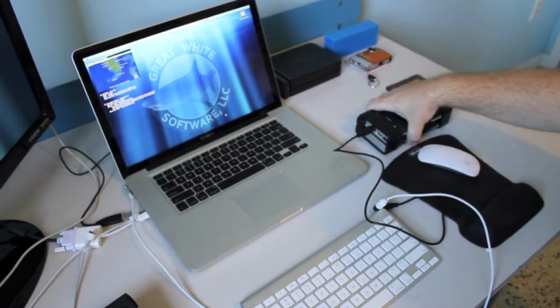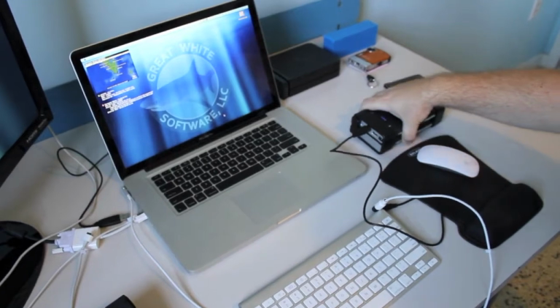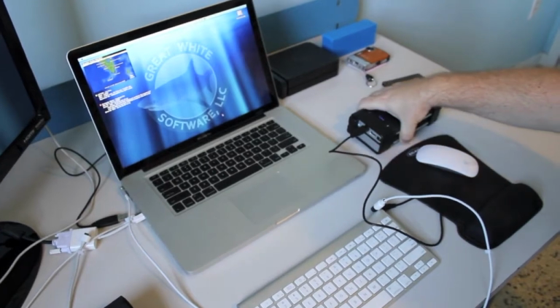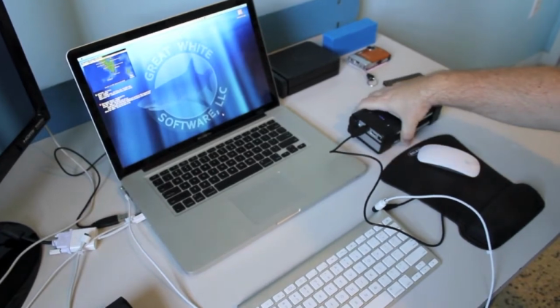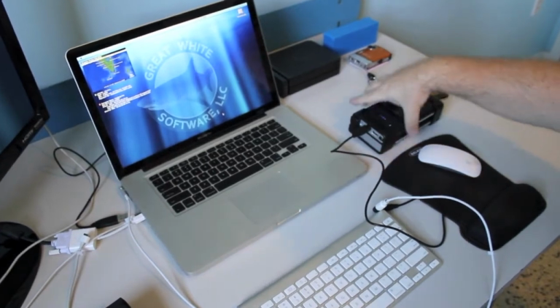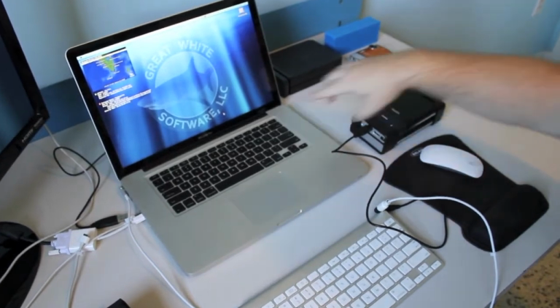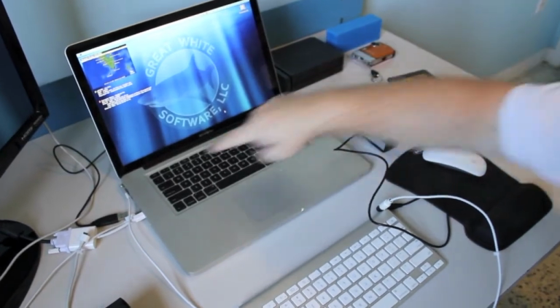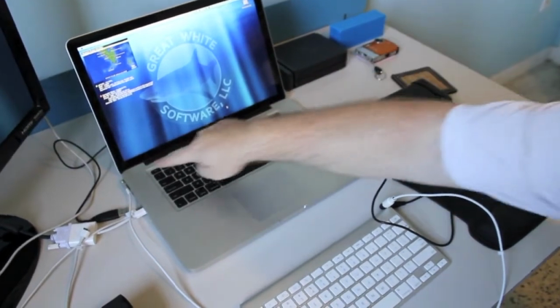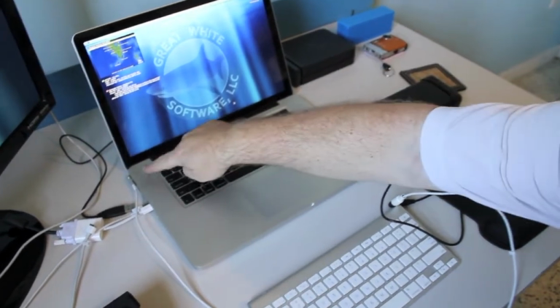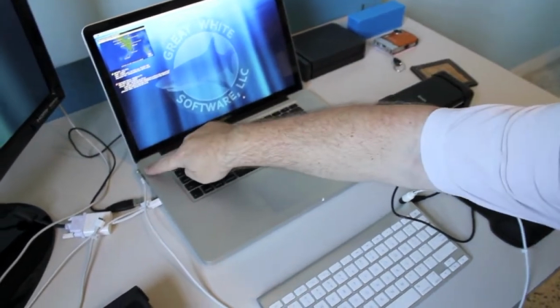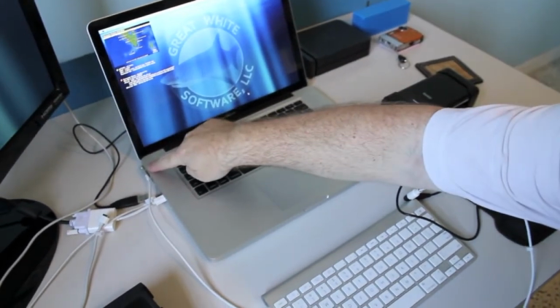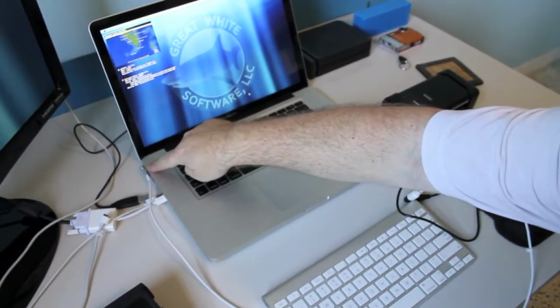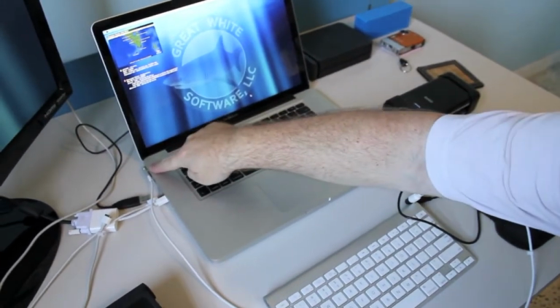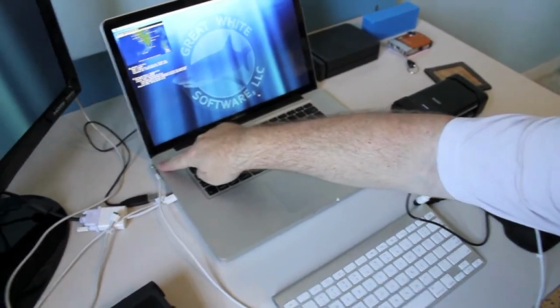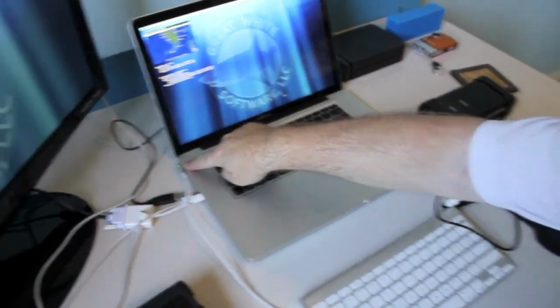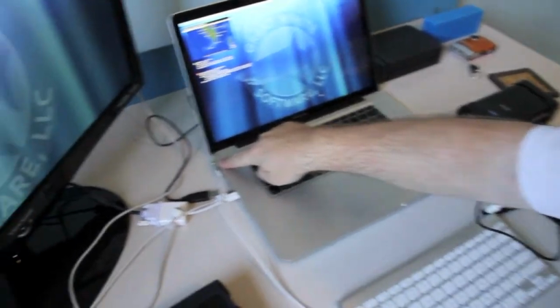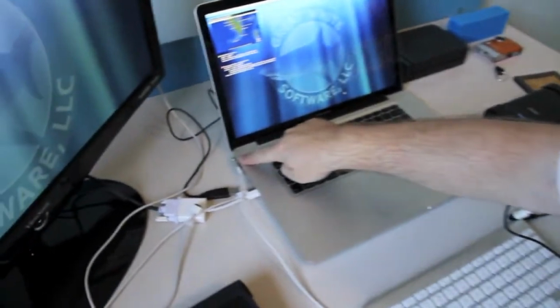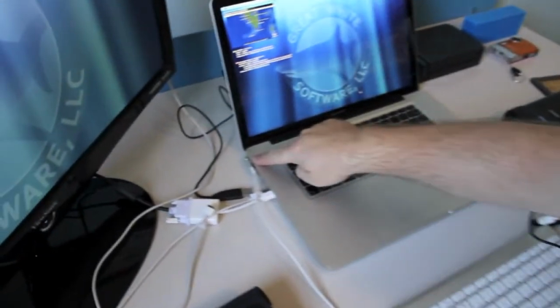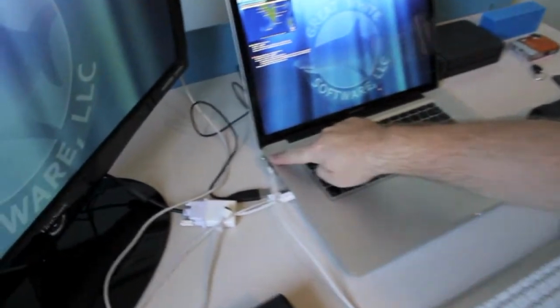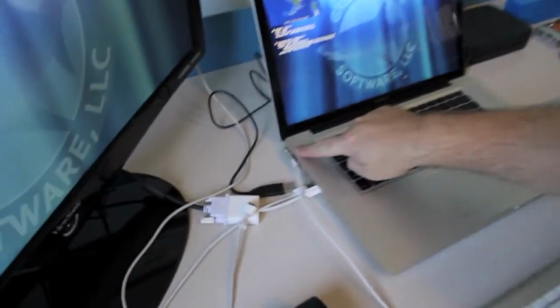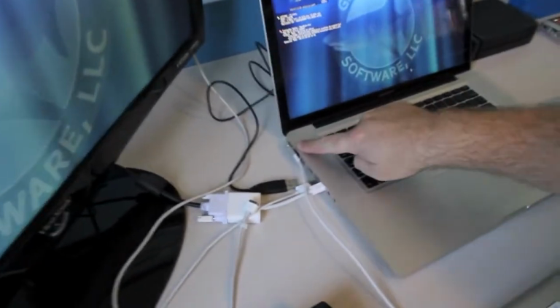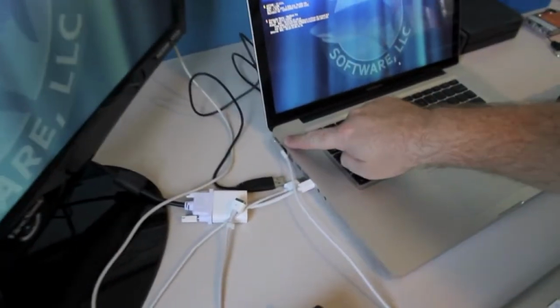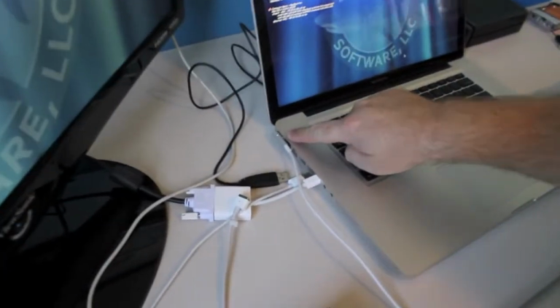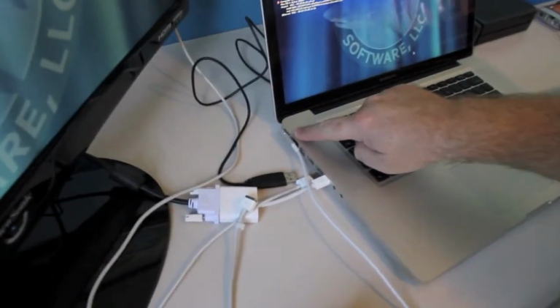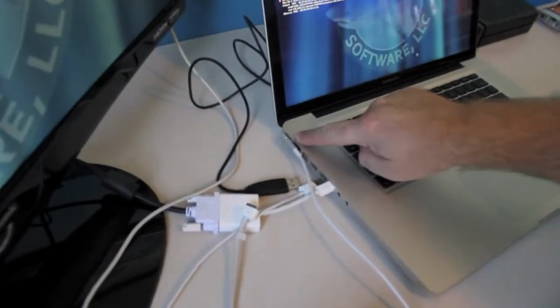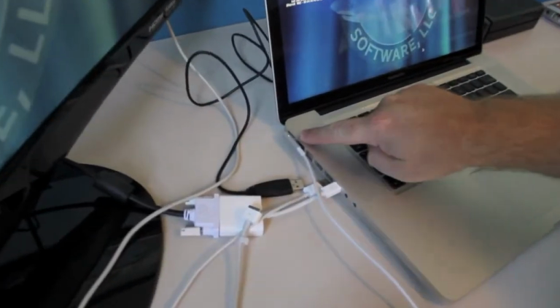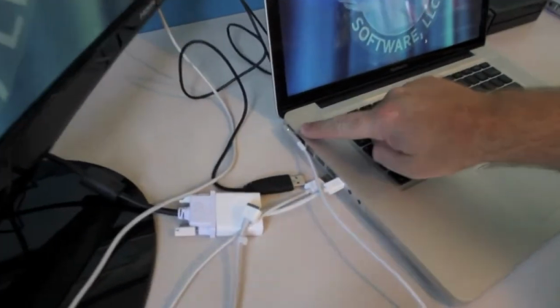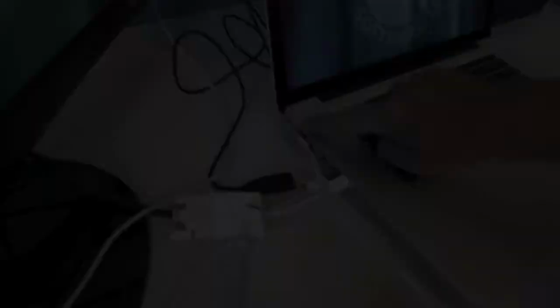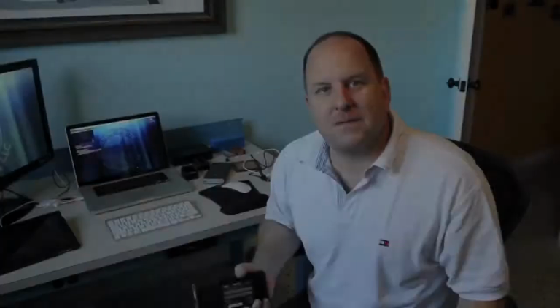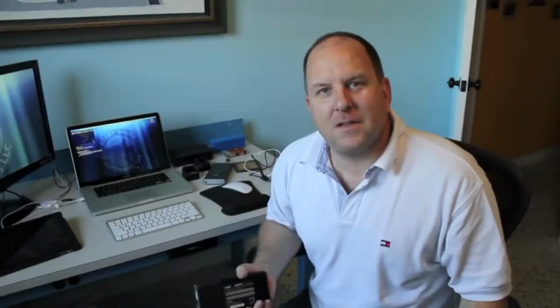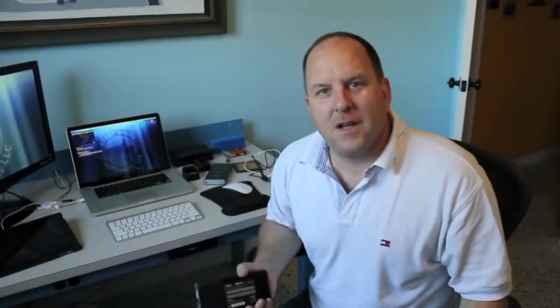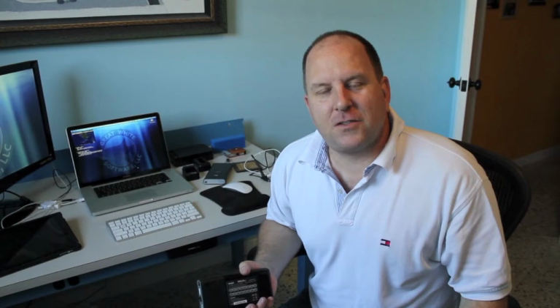As you can see, we're now charging with this device. See the light? When the light's on, it shows you that it's charging the computer.